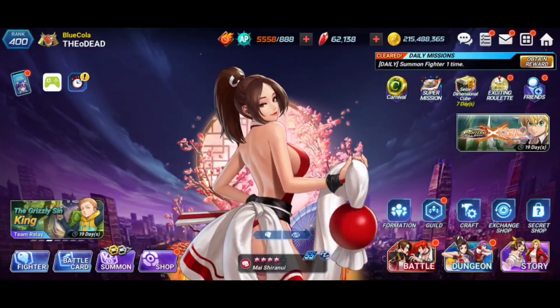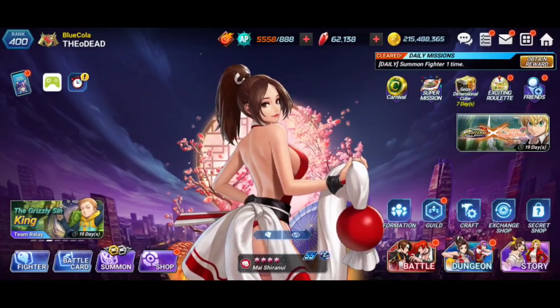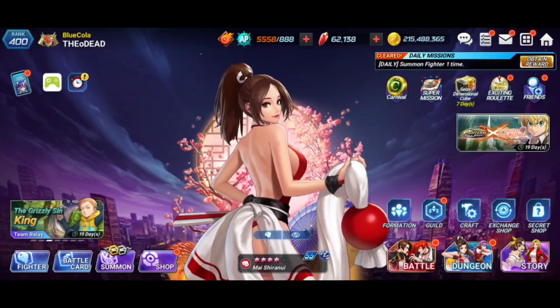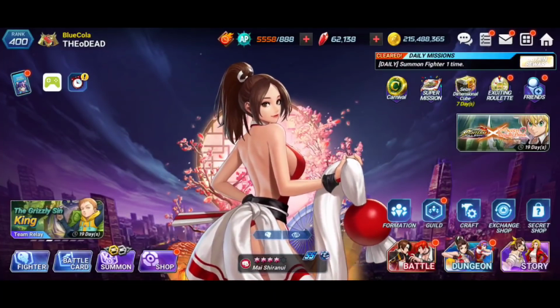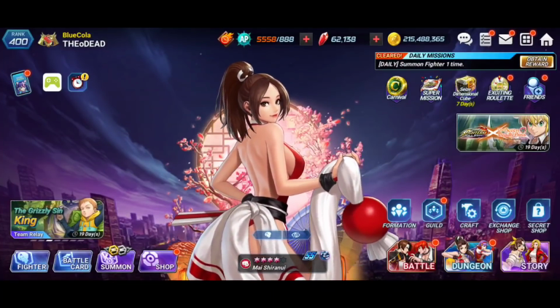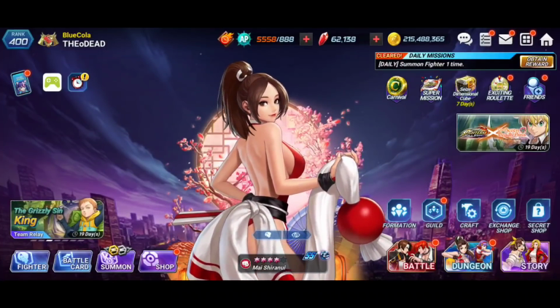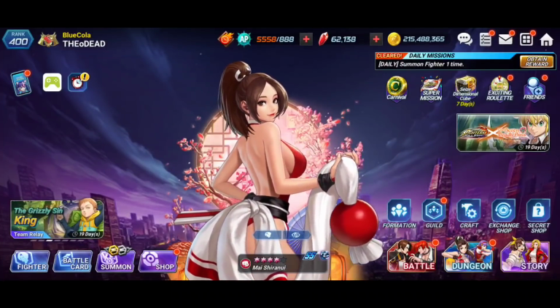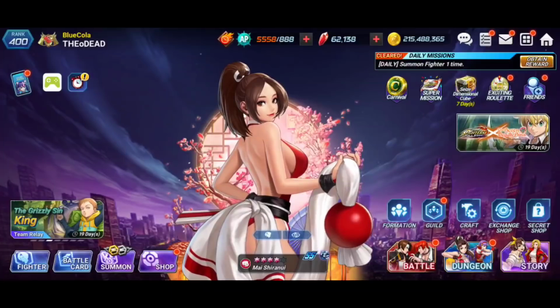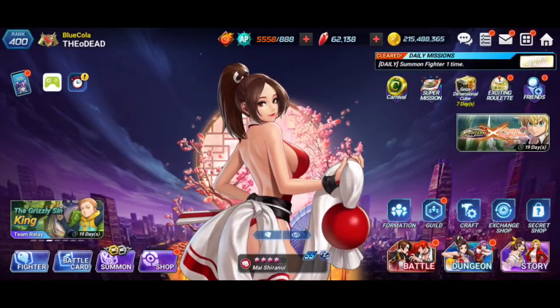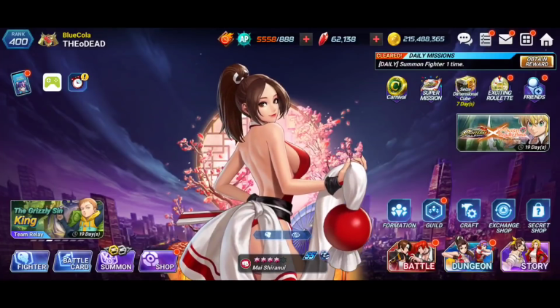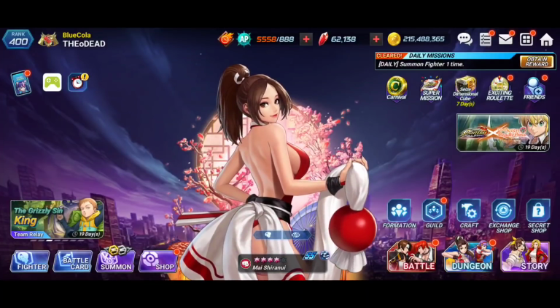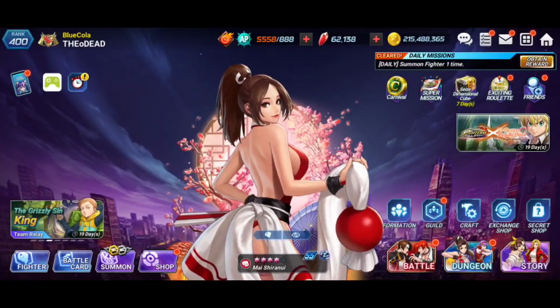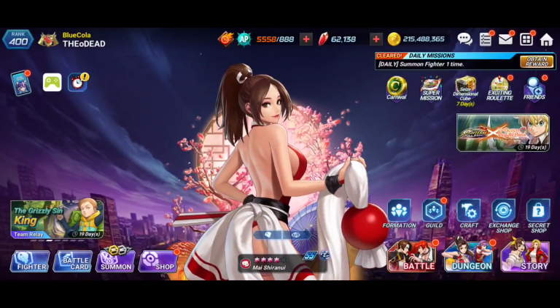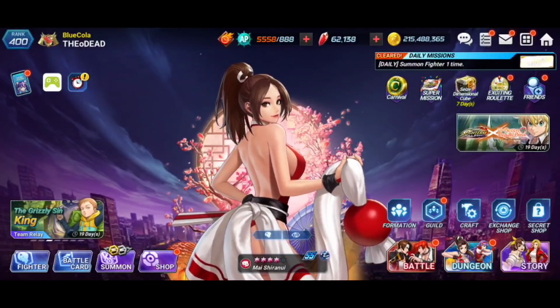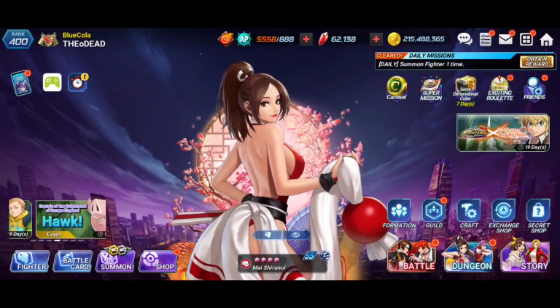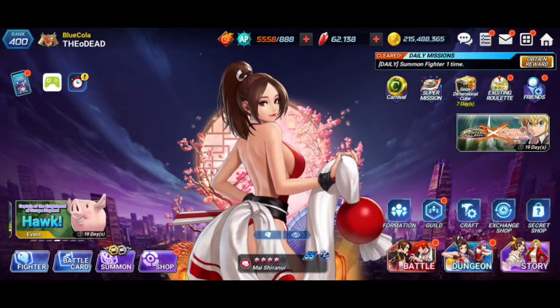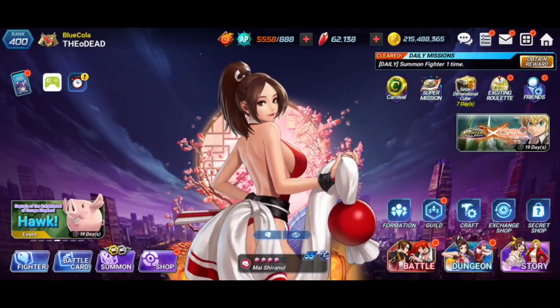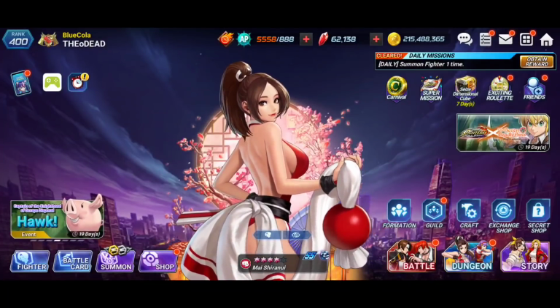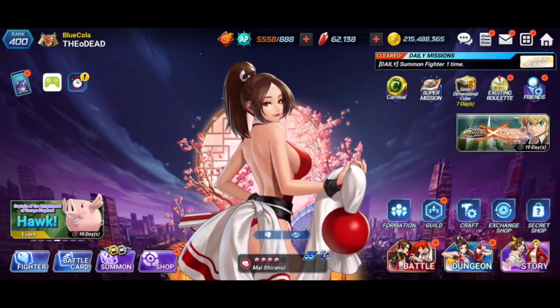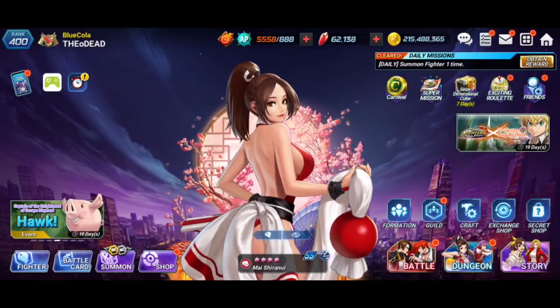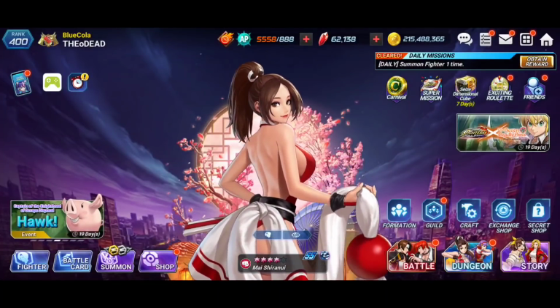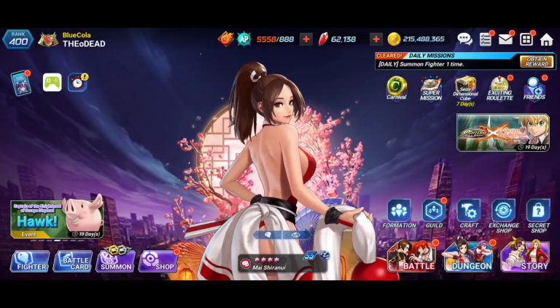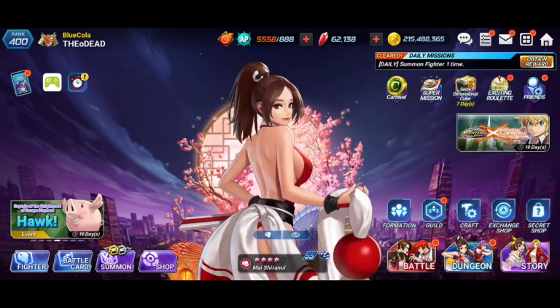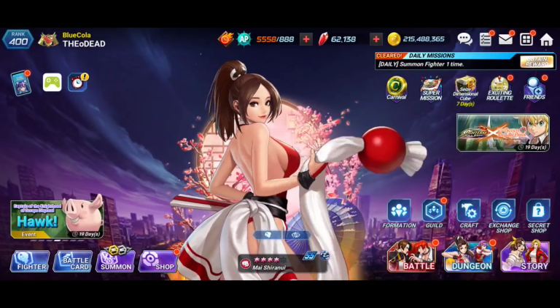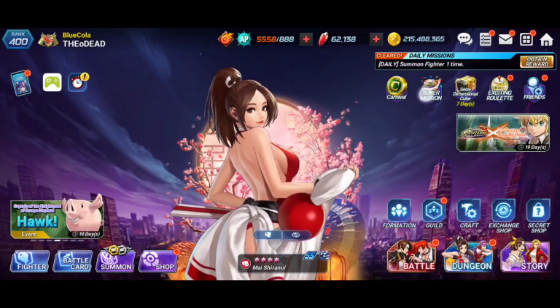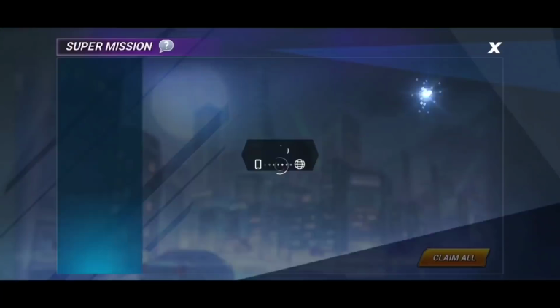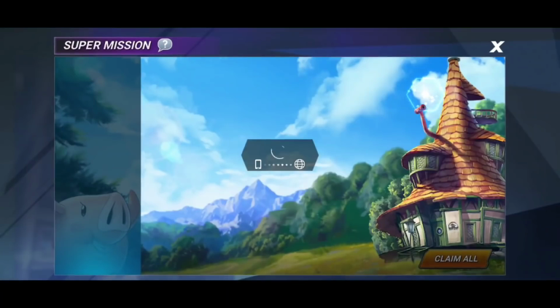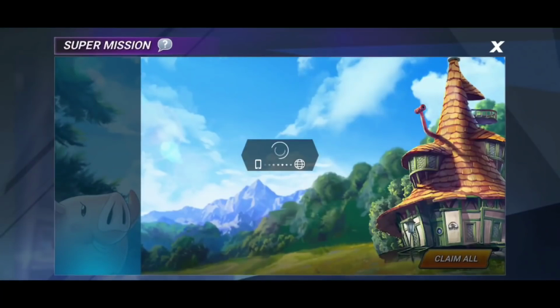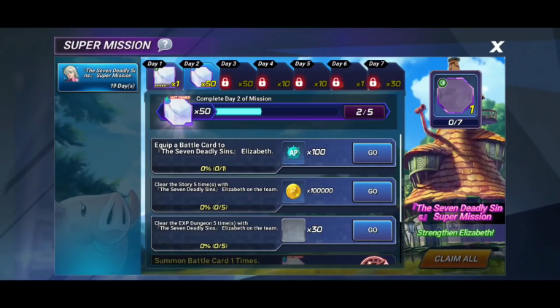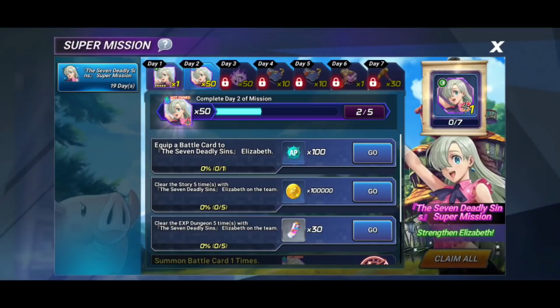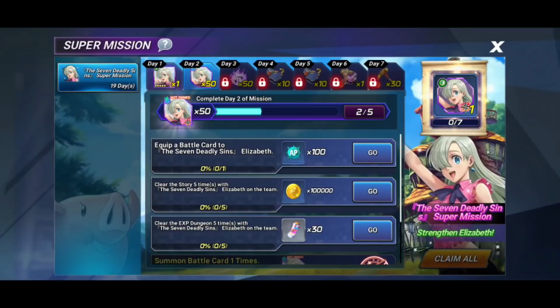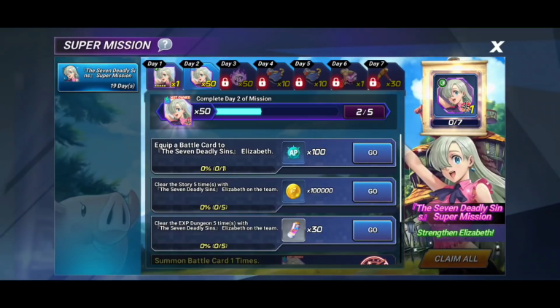We're going to jump straight into it. Today we're going to take a look at the super mission, the should-you-summon for the character banner for Volume 1, and then finally the in-game shop items to see if any of those things are going to be worth your hard-earned dolphin or whale money.